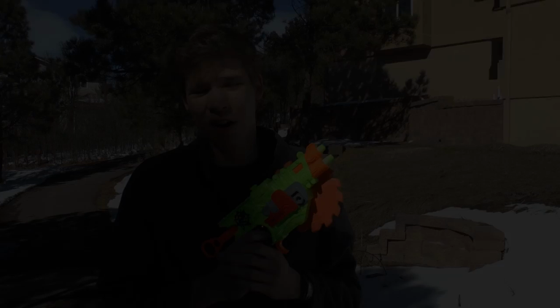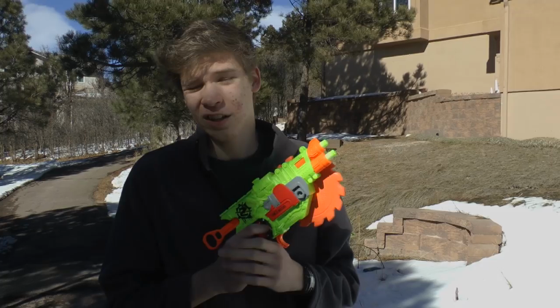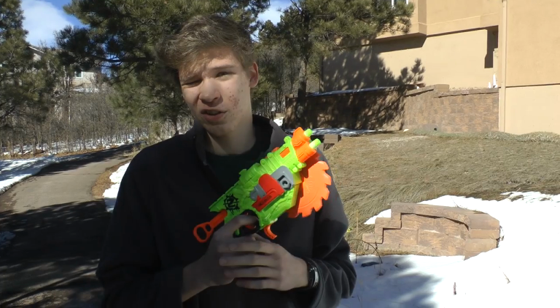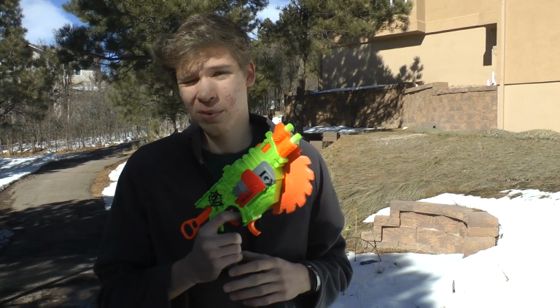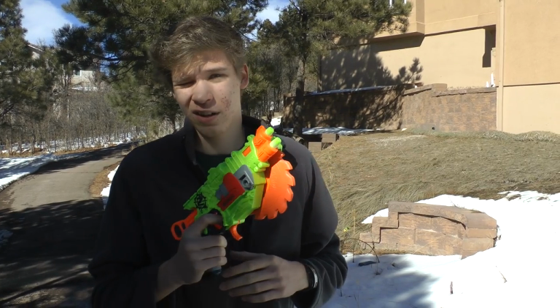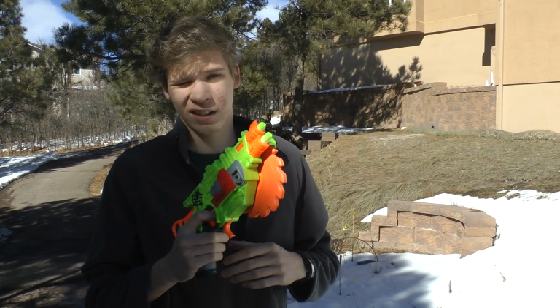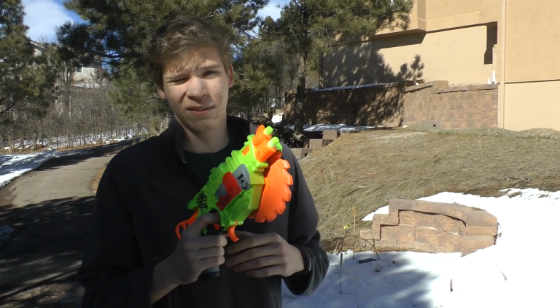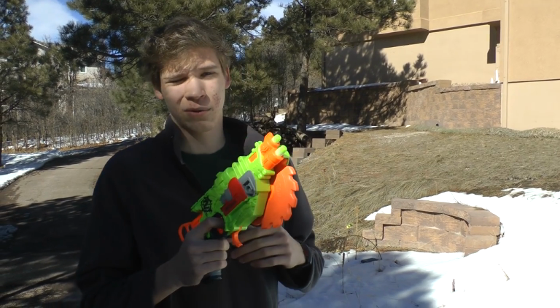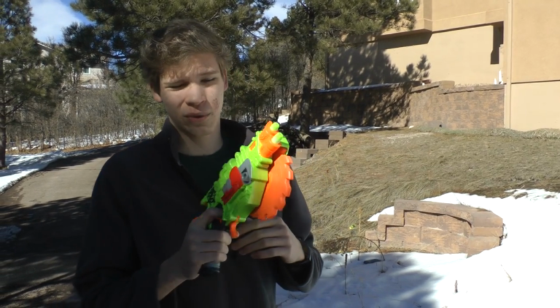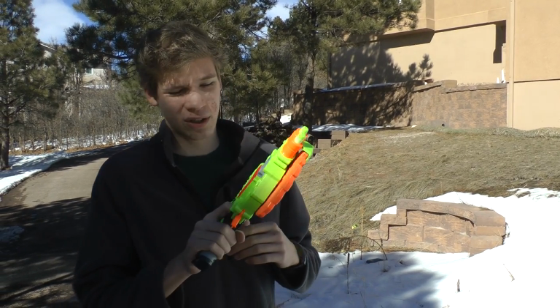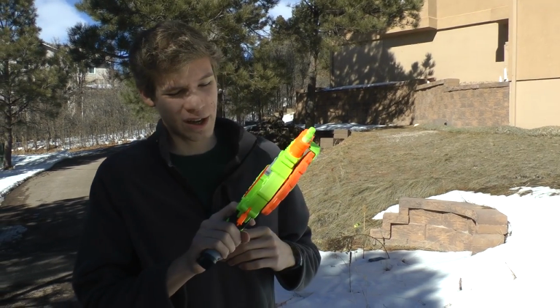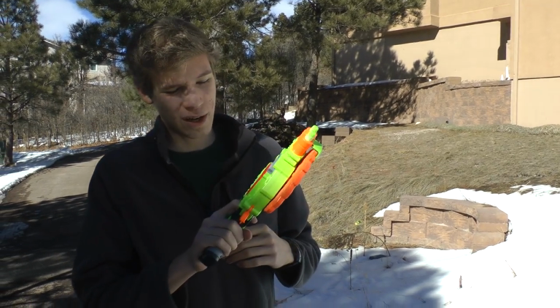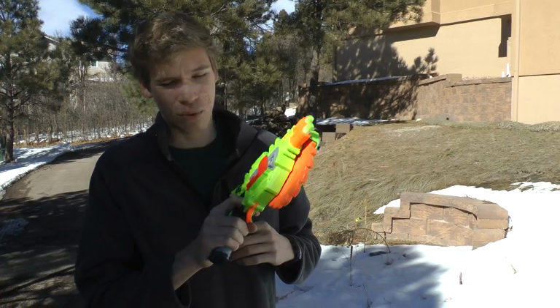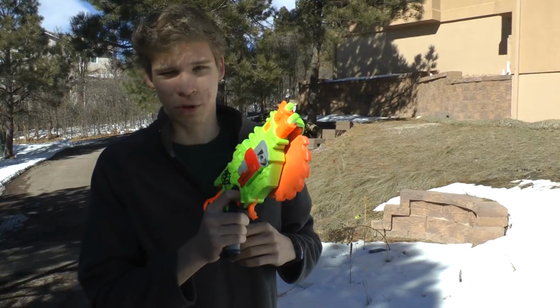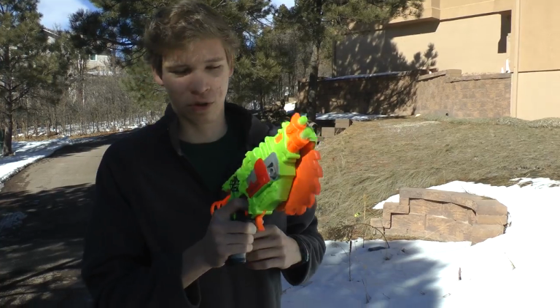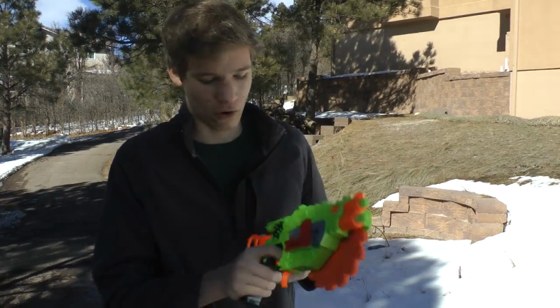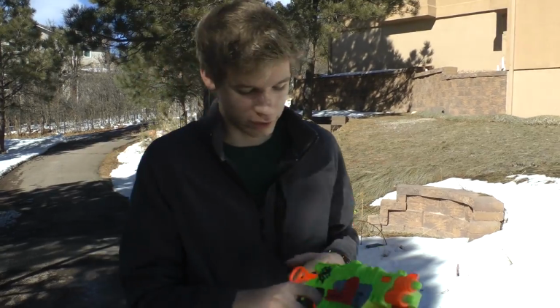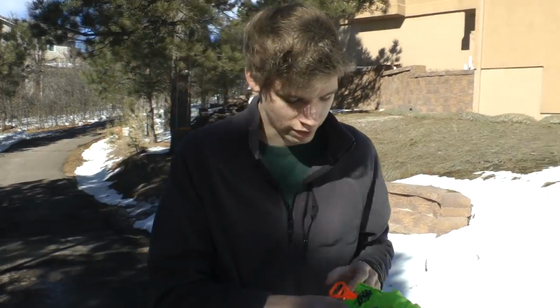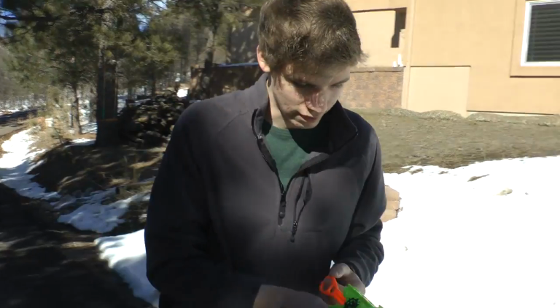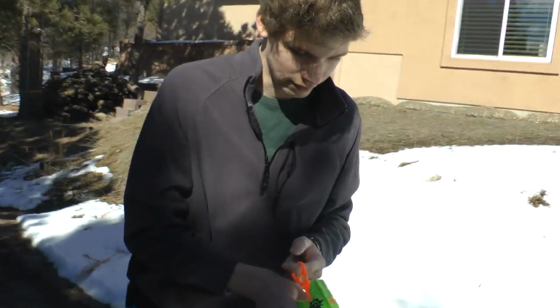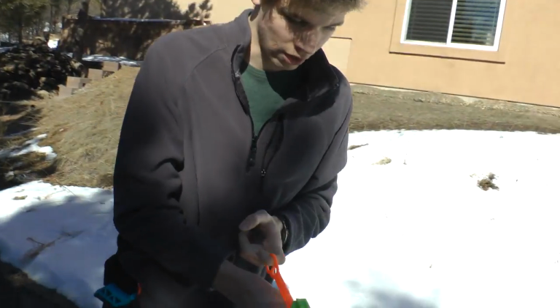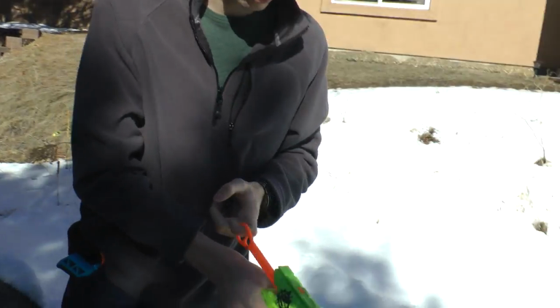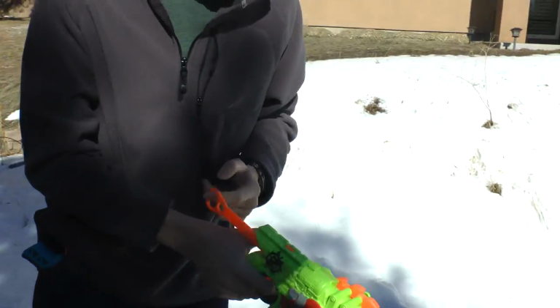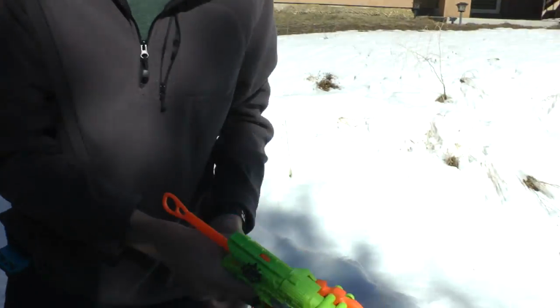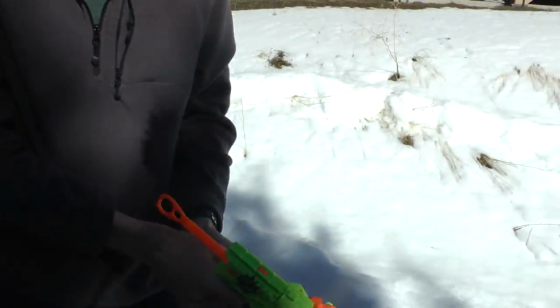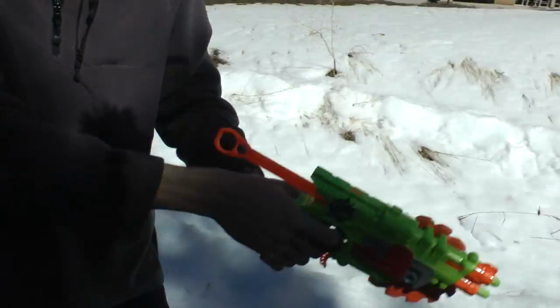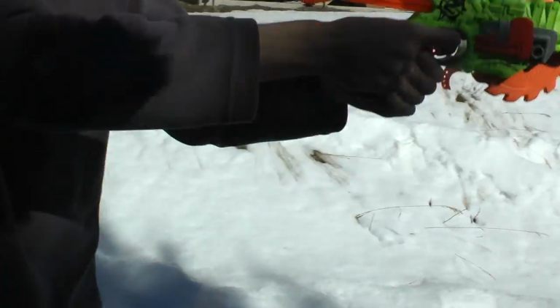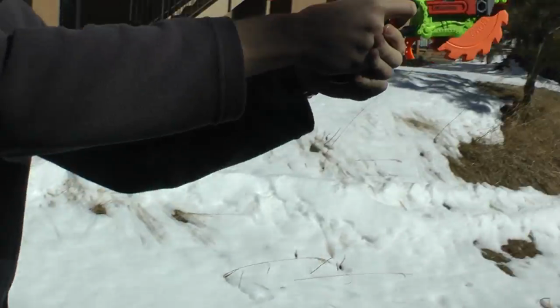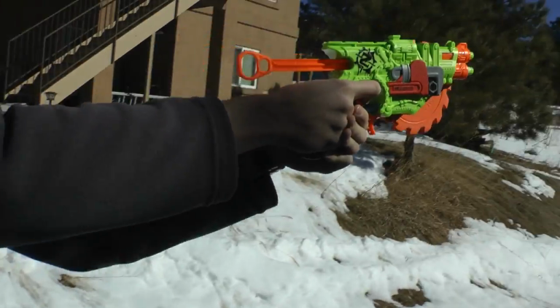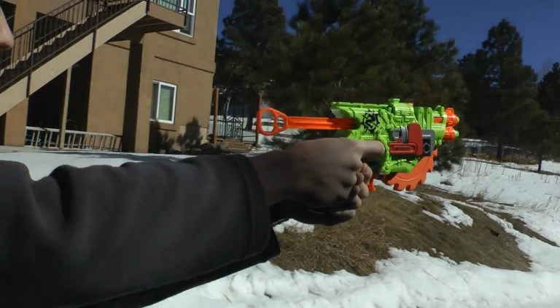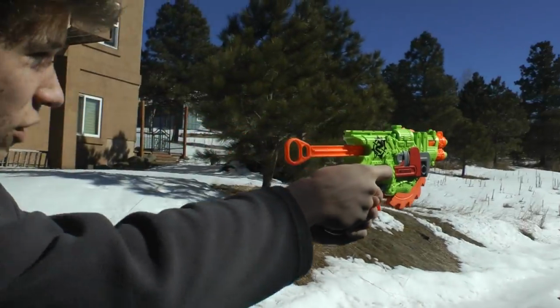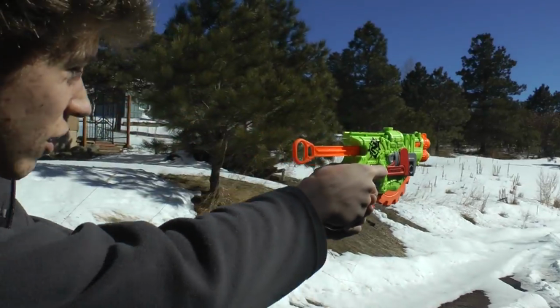All right, so now we've got a 70-foot reel lined up. Let me shoot the Crosscut and see how well it goes. It's got six darts.